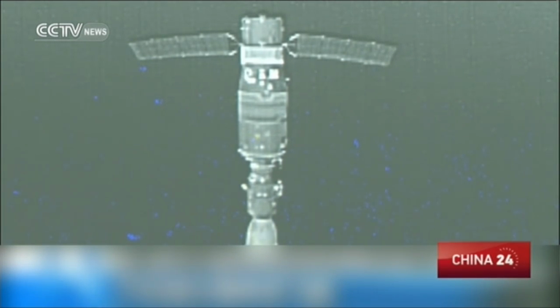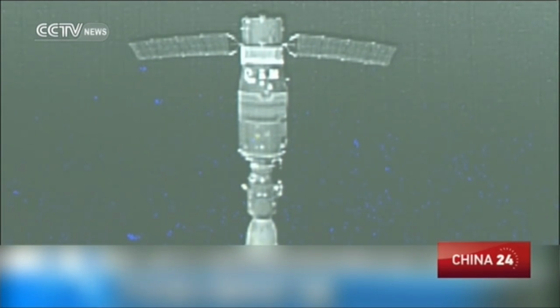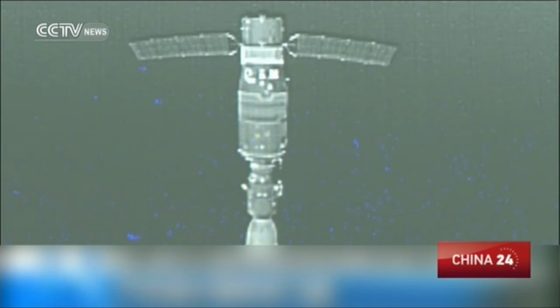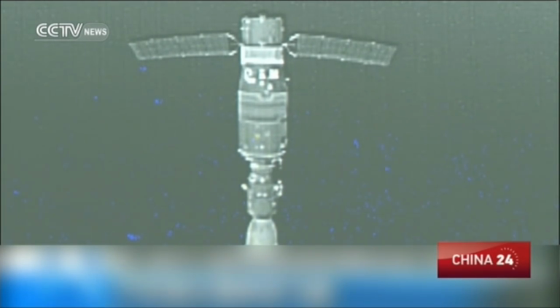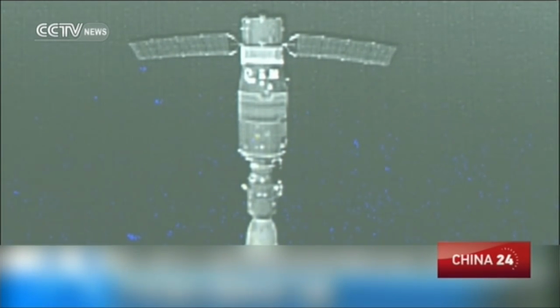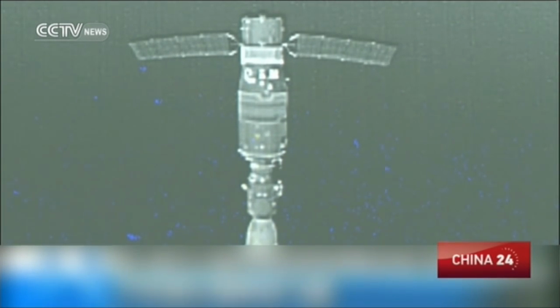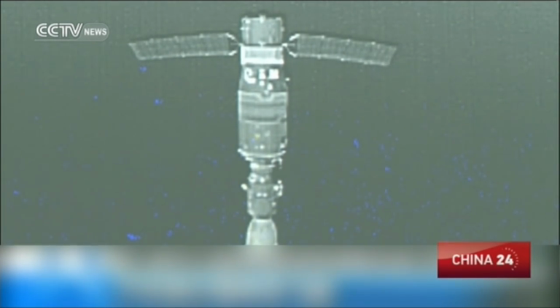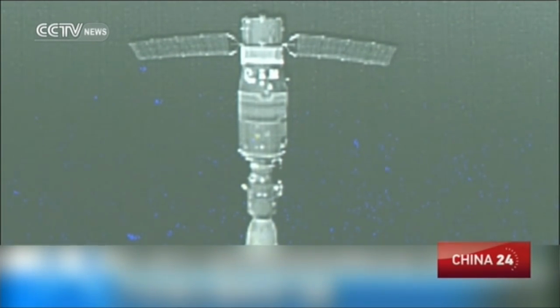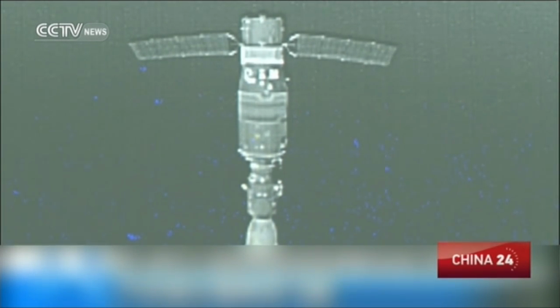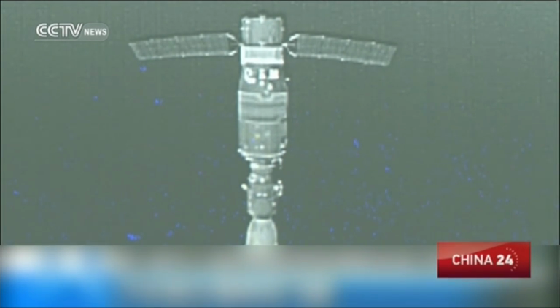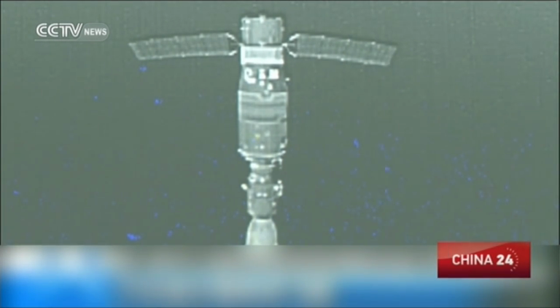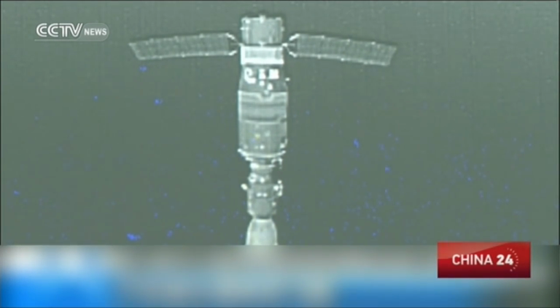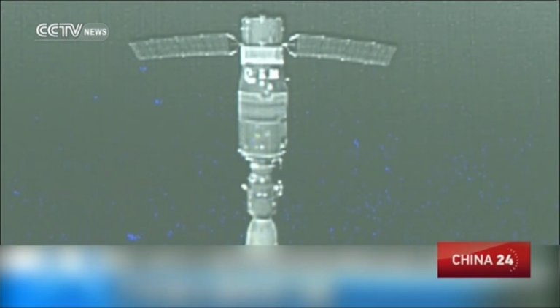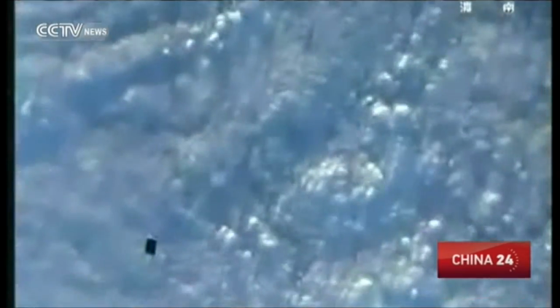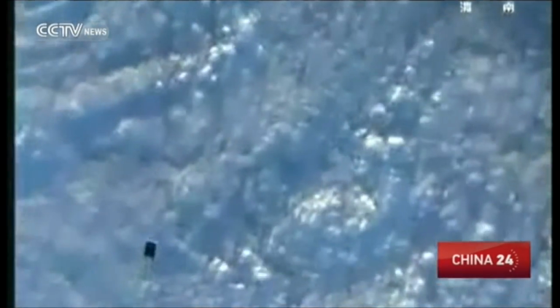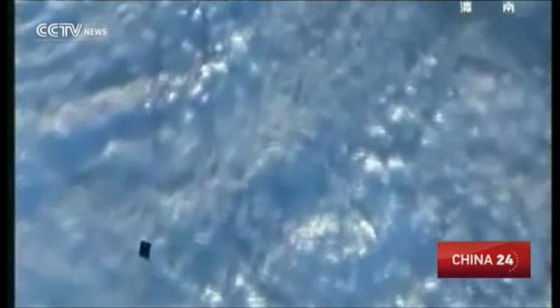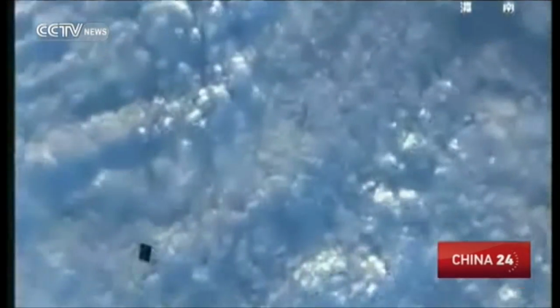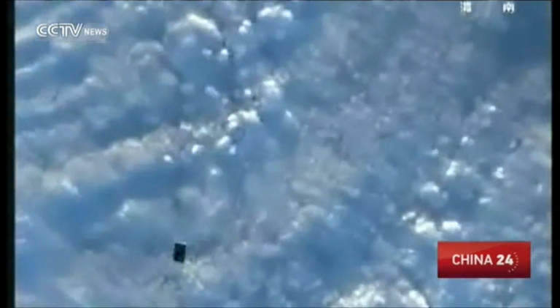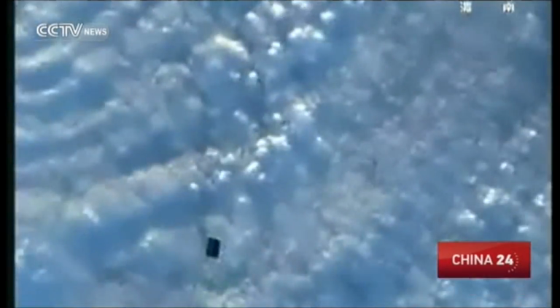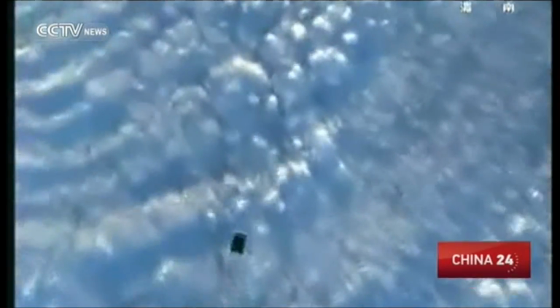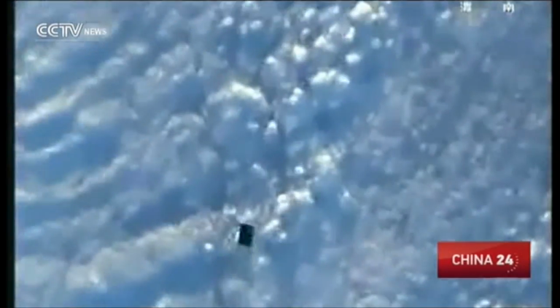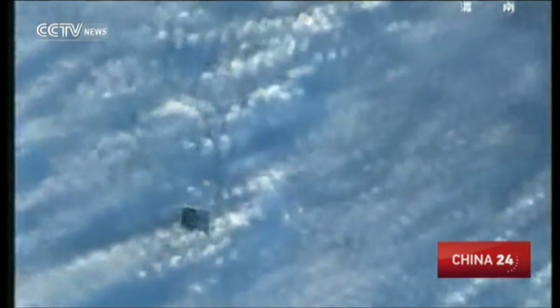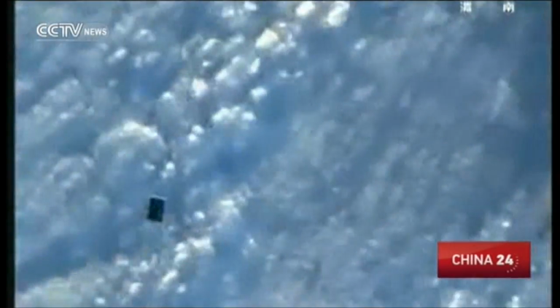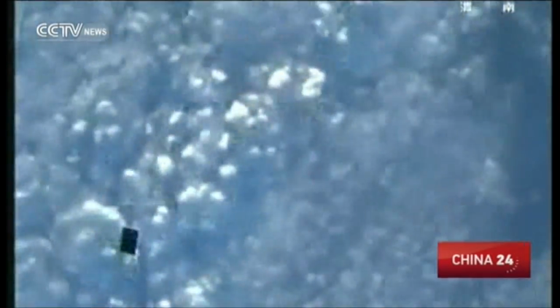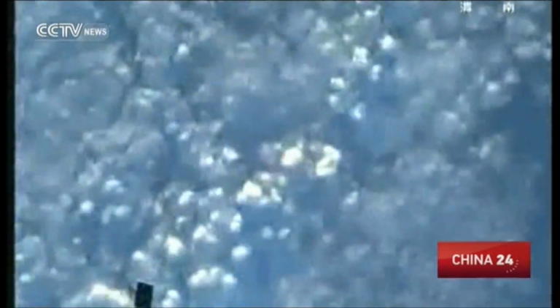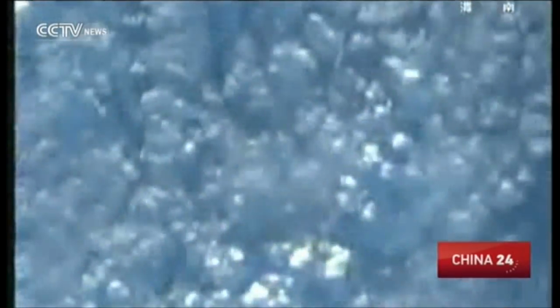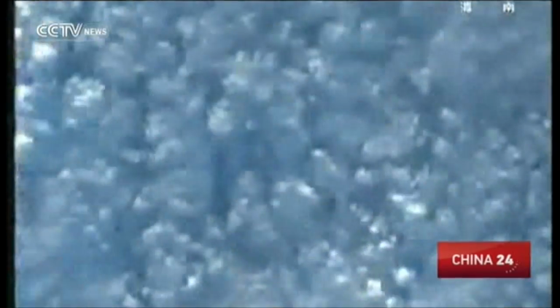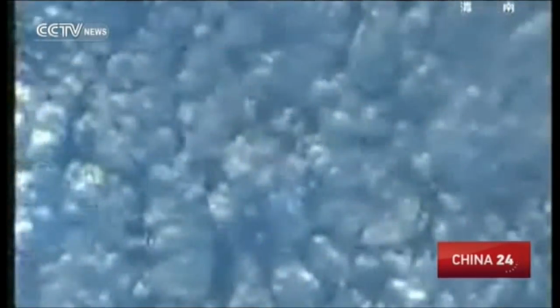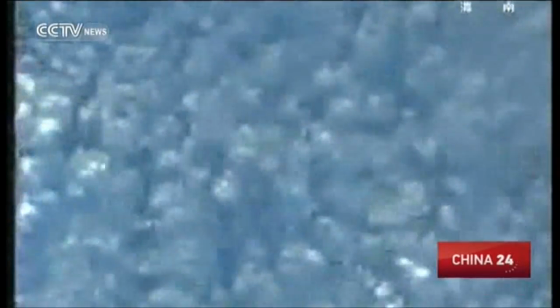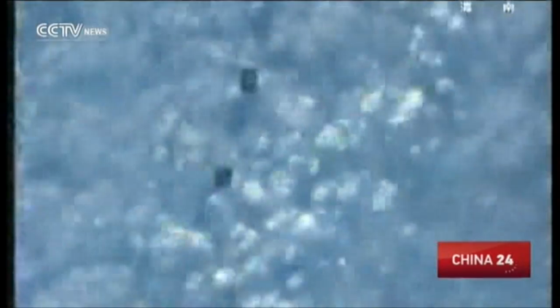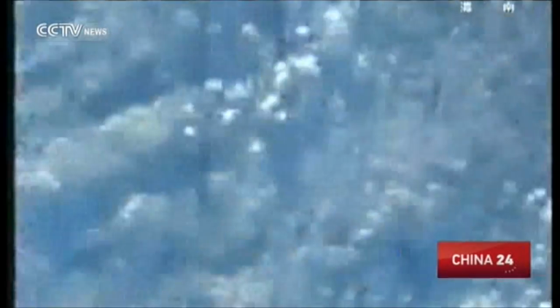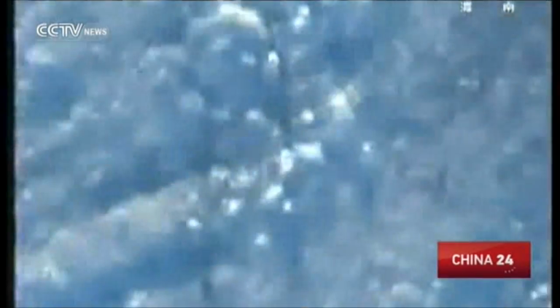This is a video clip of the release process of the satellite, filmed by the two astronauts Jing Hai-peng and Chen Dong.